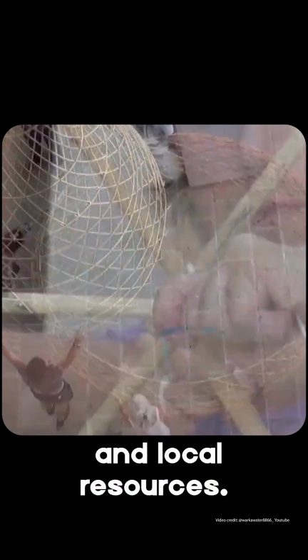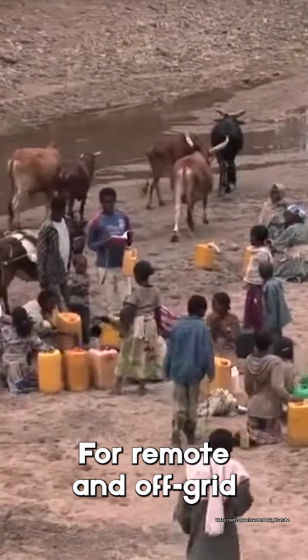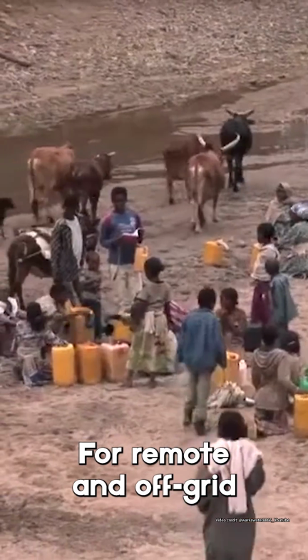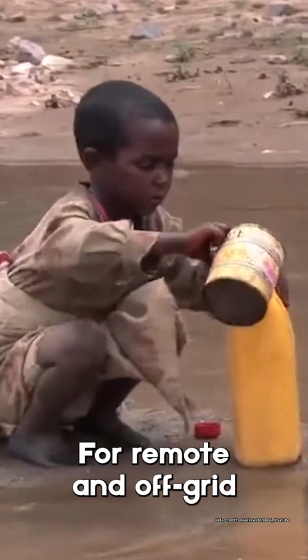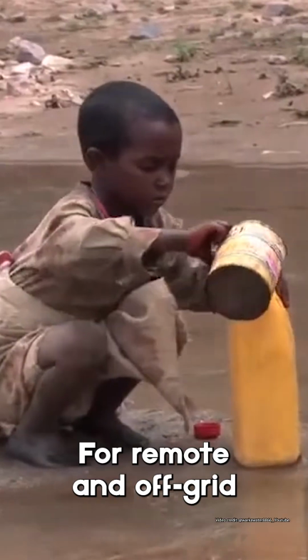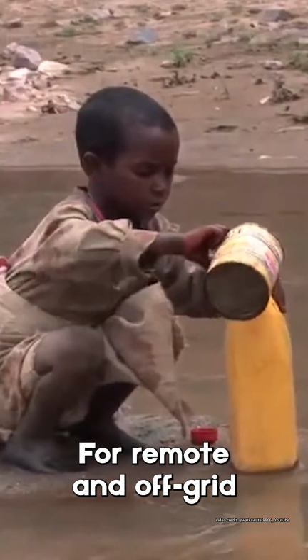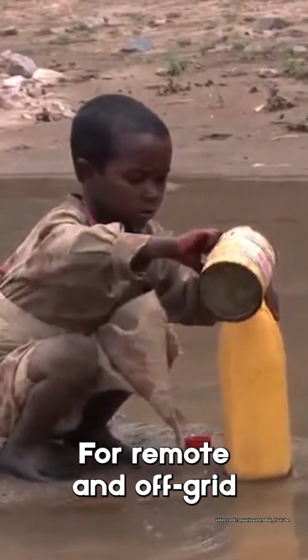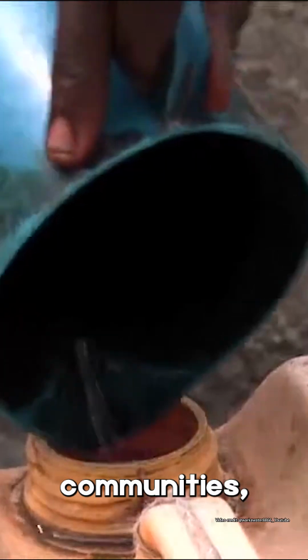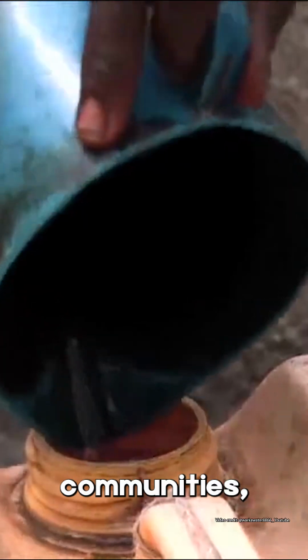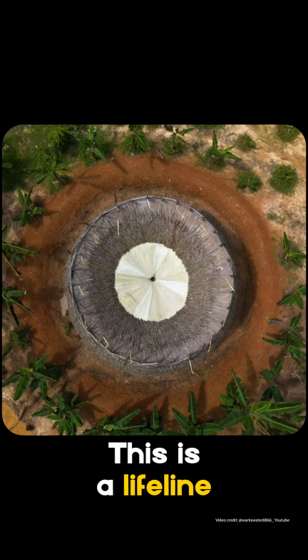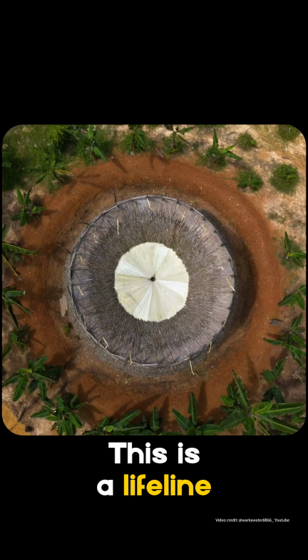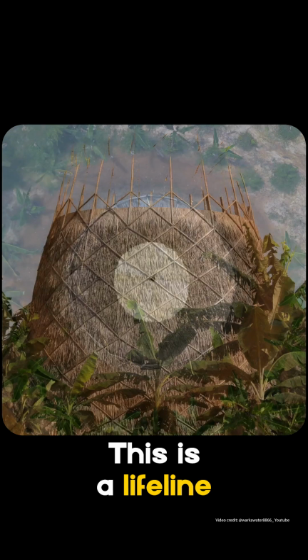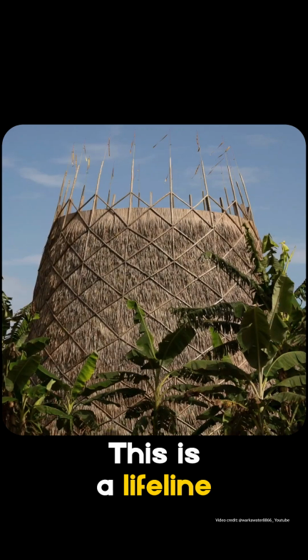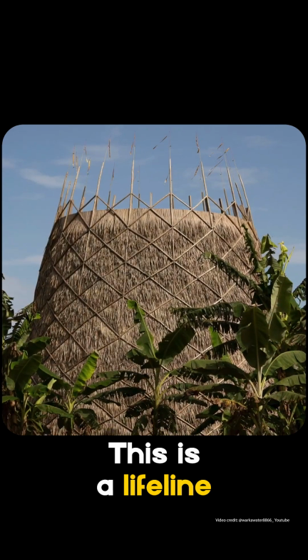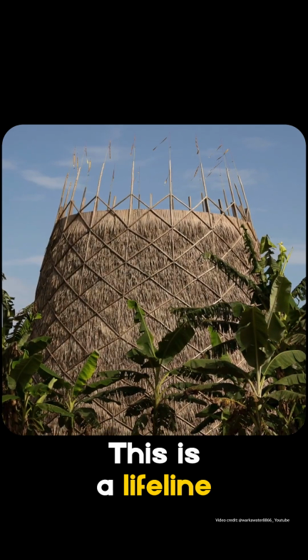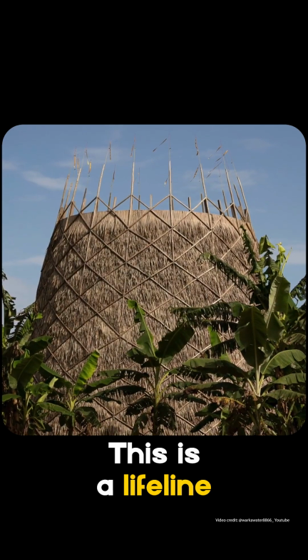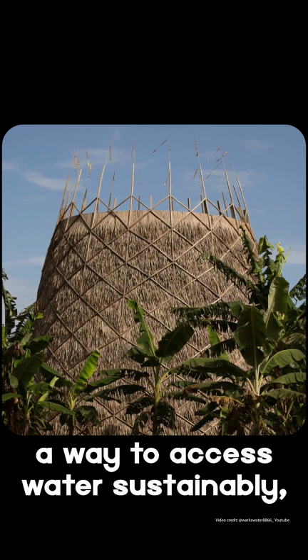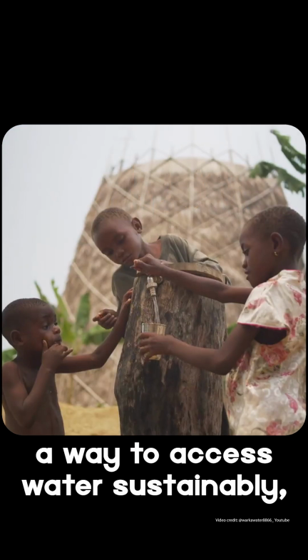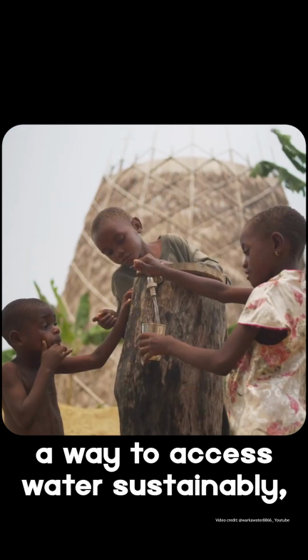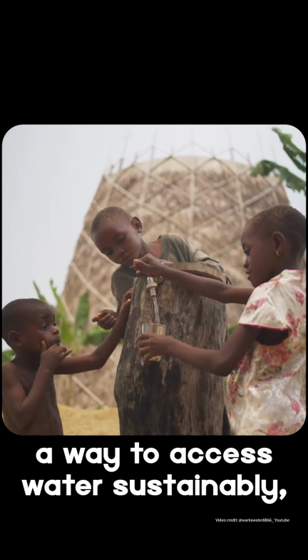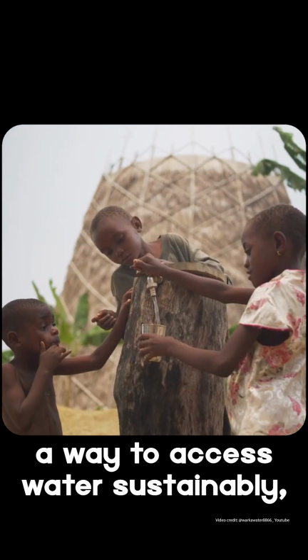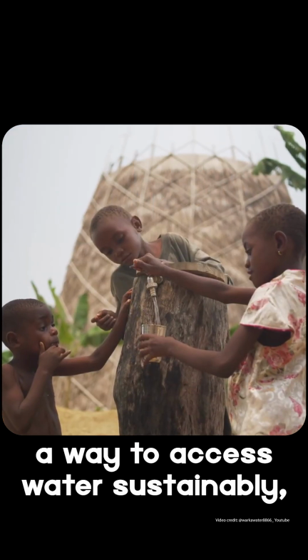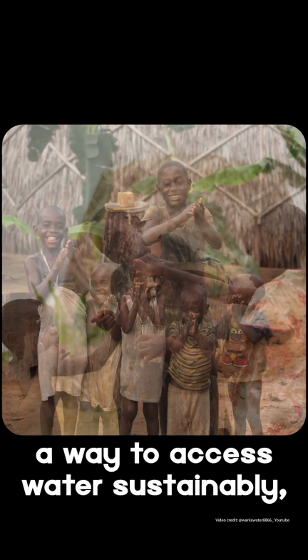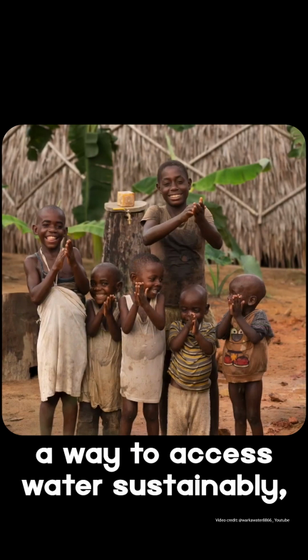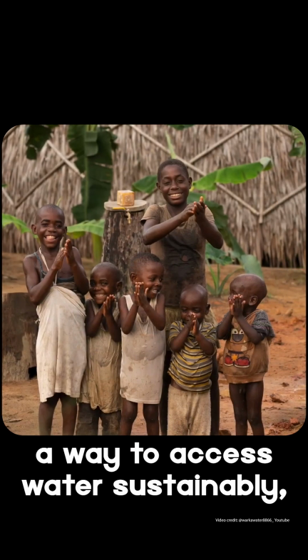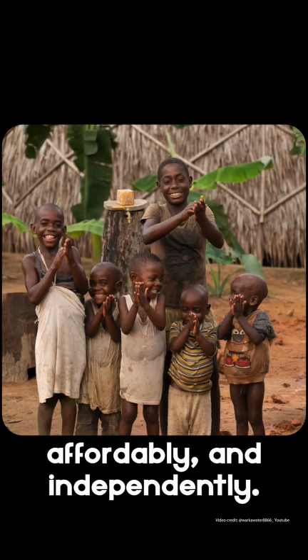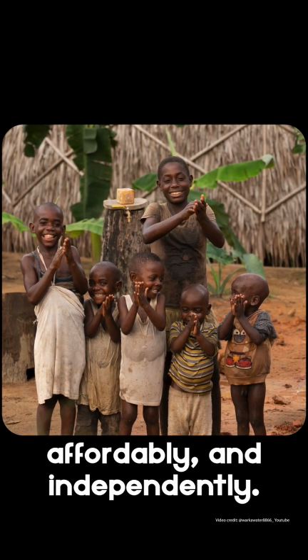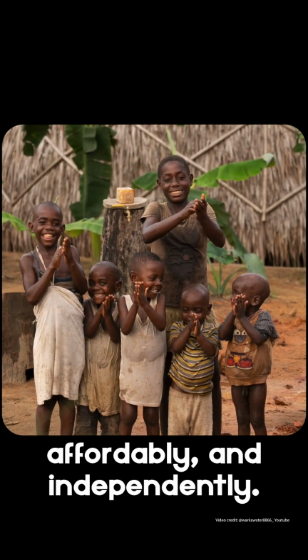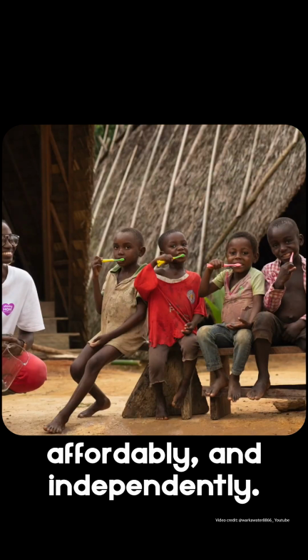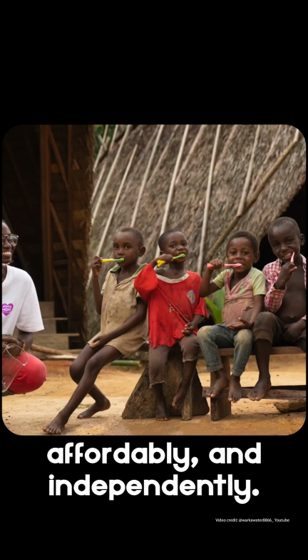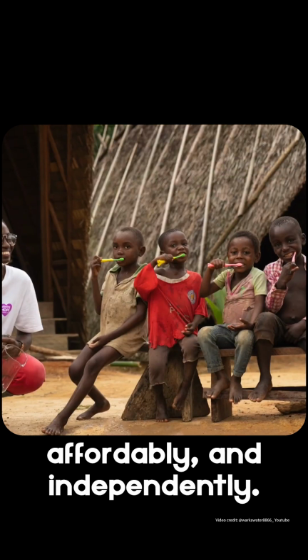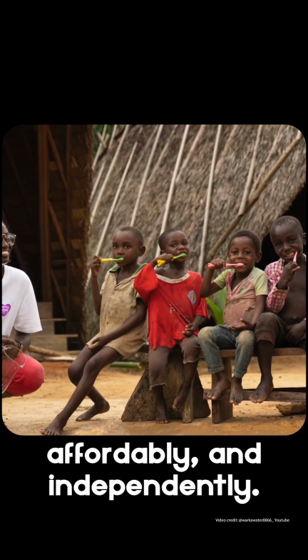For remote and off-grid communities, this is a lifeline — a way to access water sustainably, affordably, and independently.